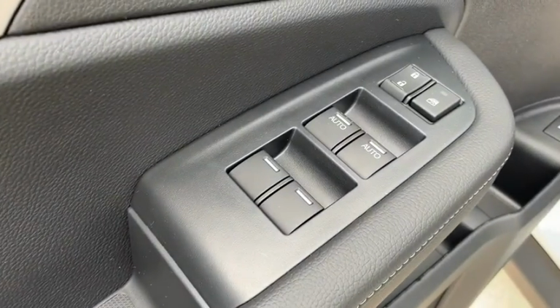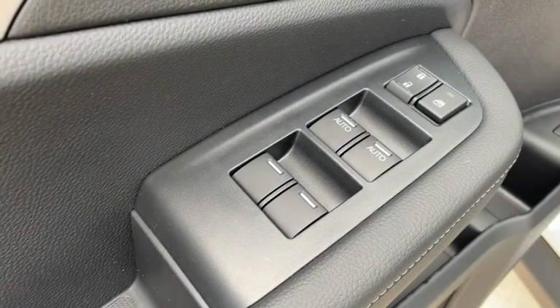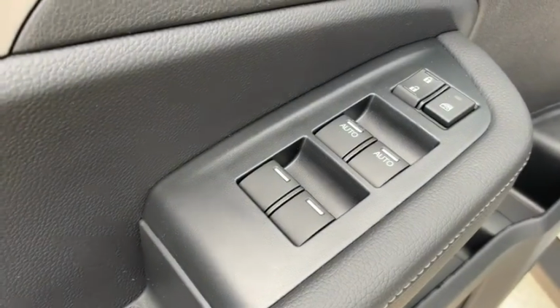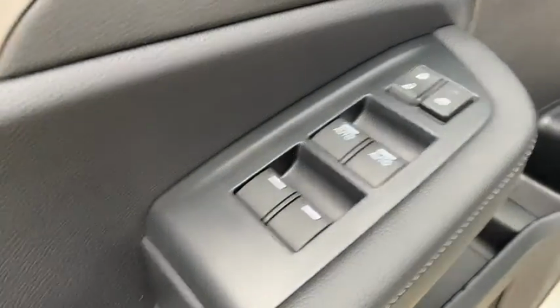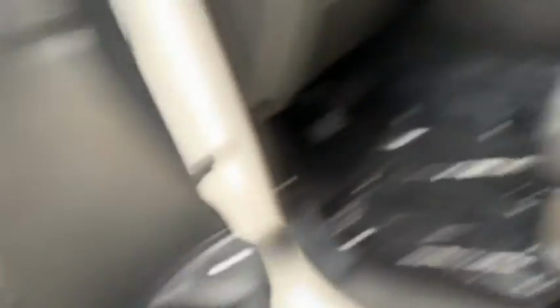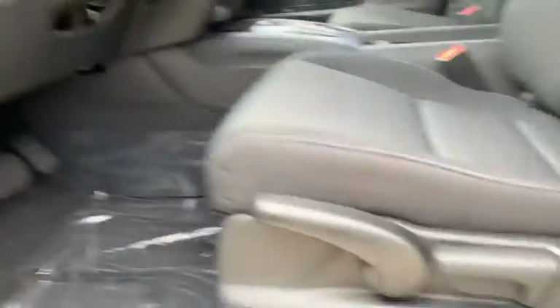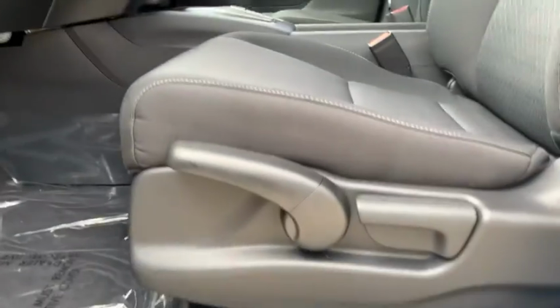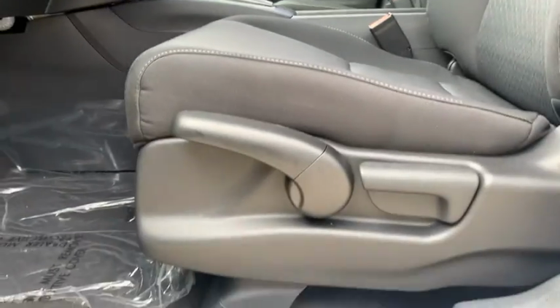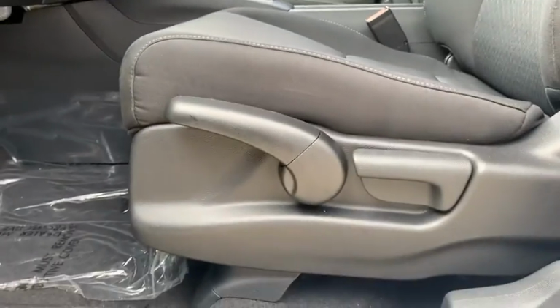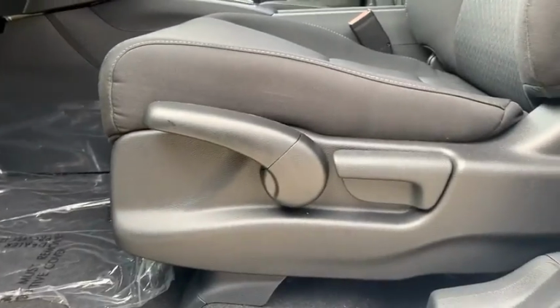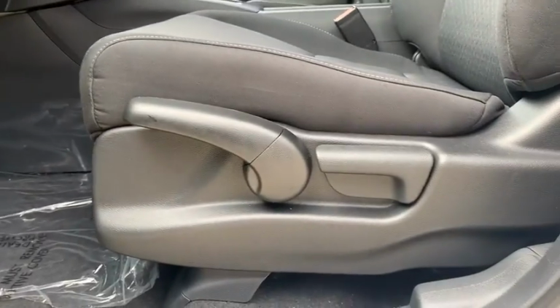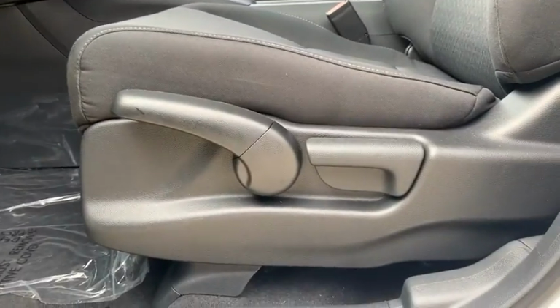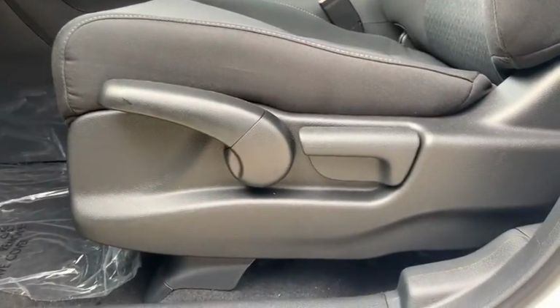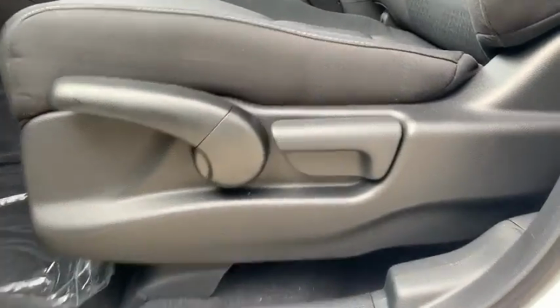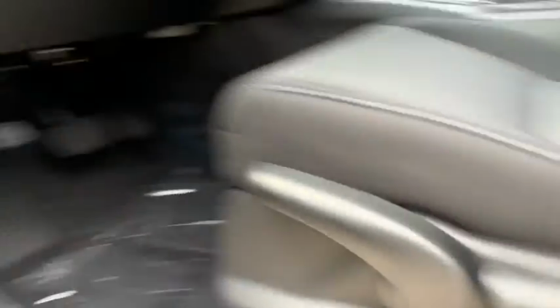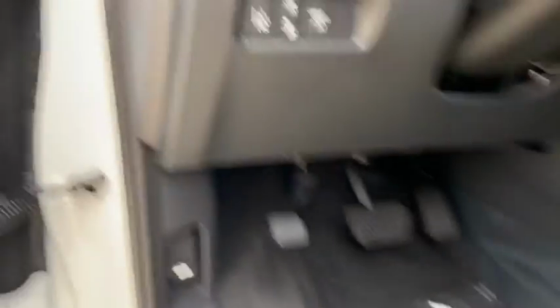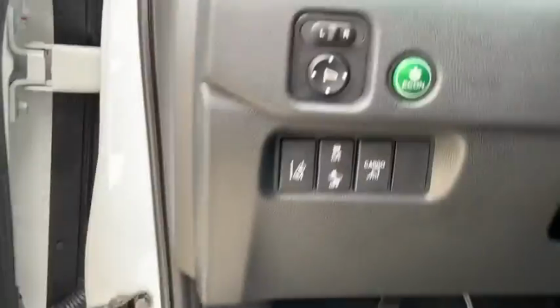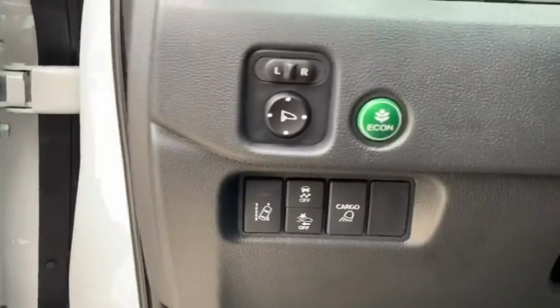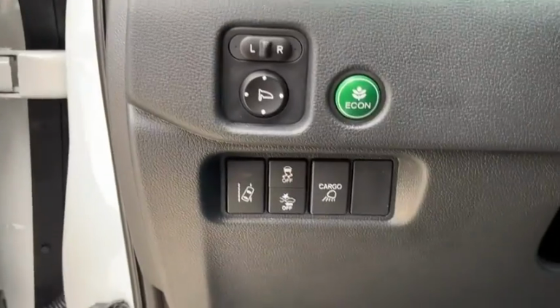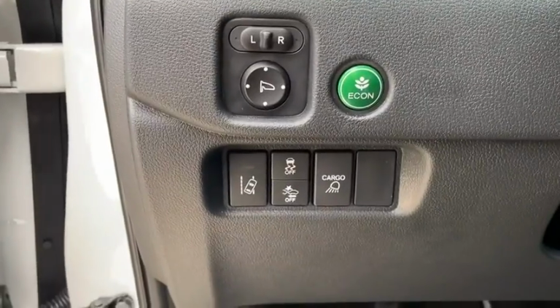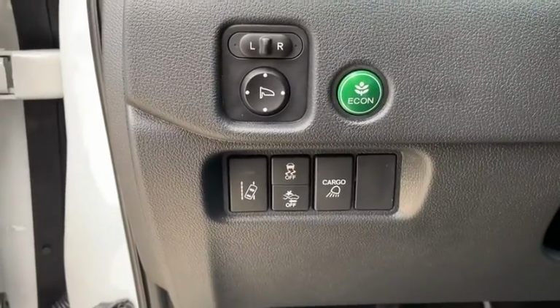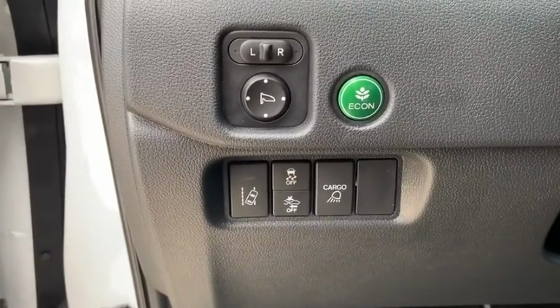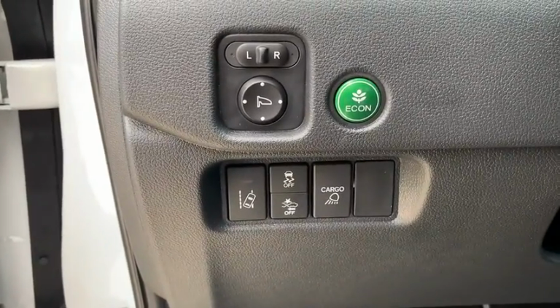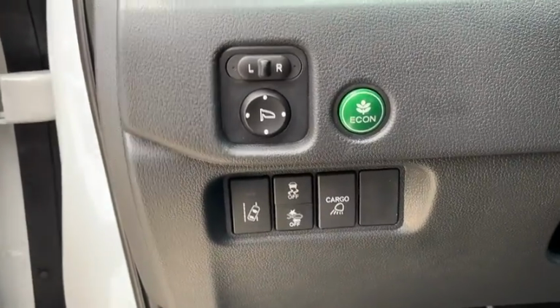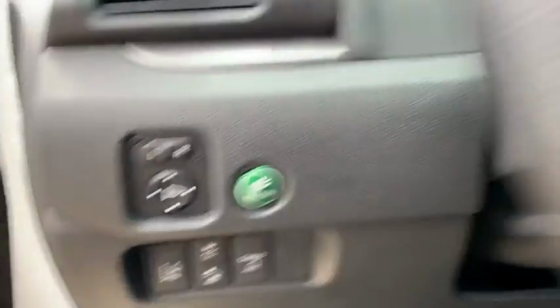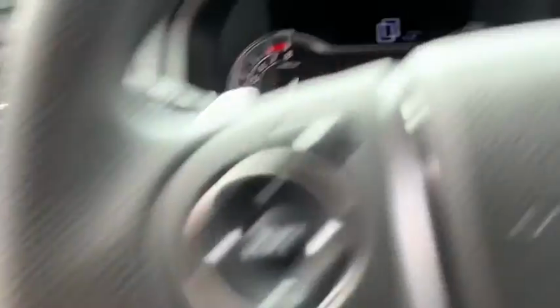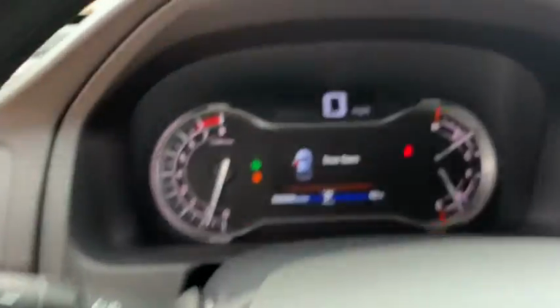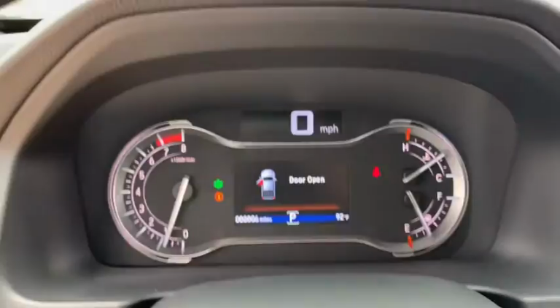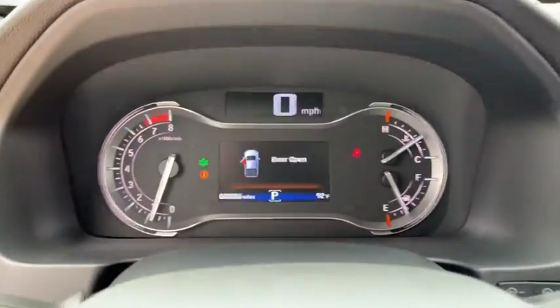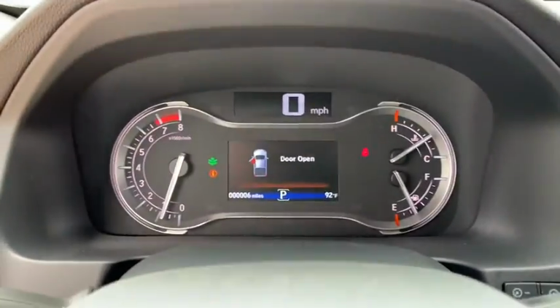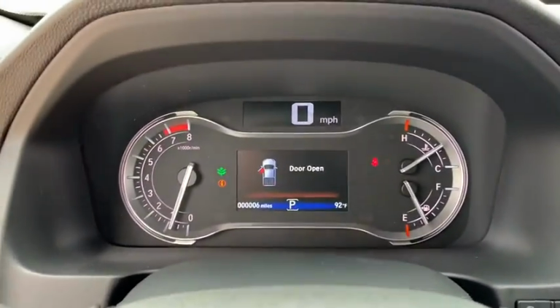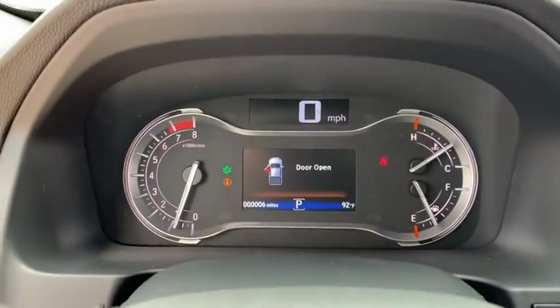Brake assist, panic alarm, remote keyless entry, overhead console, tachometer, cloth seat trim, front reading lamp.